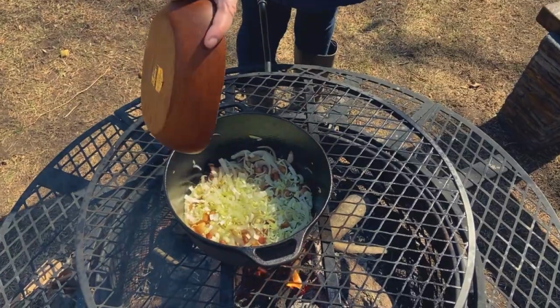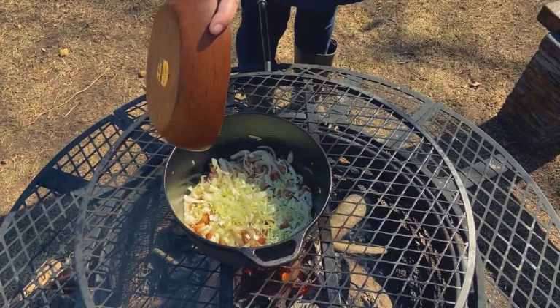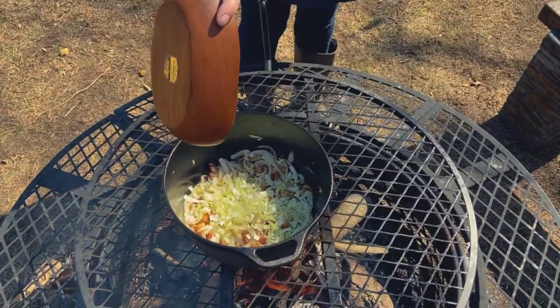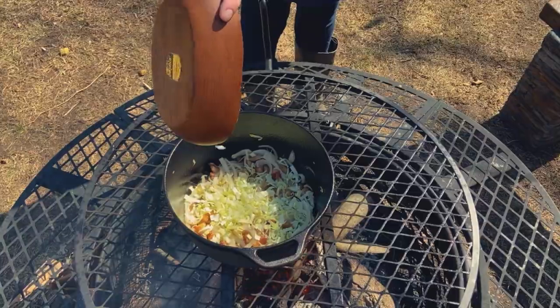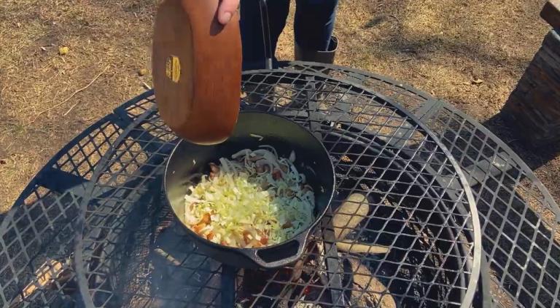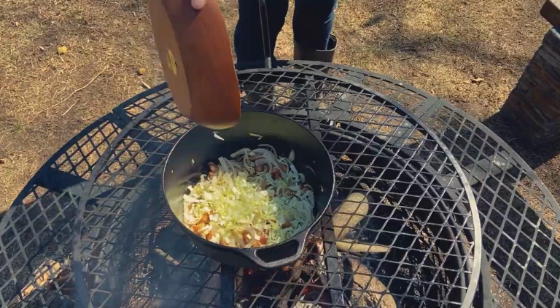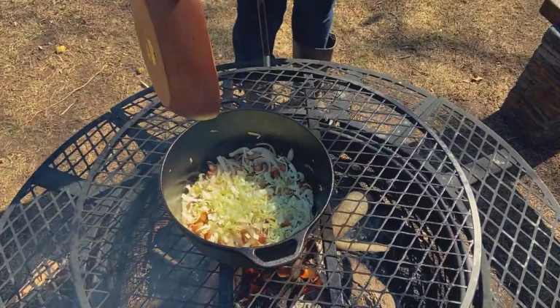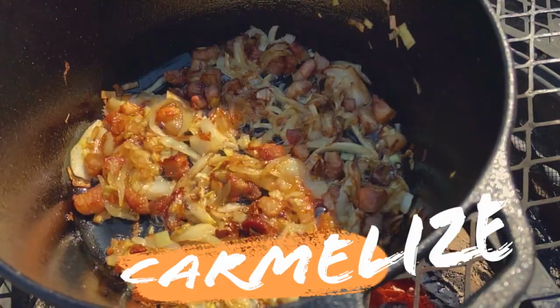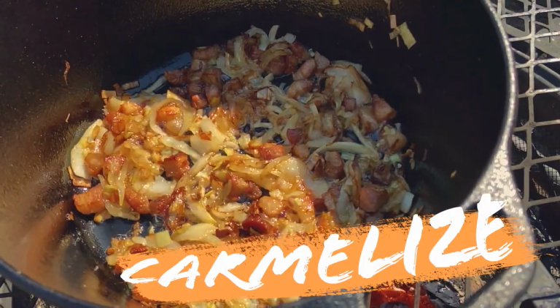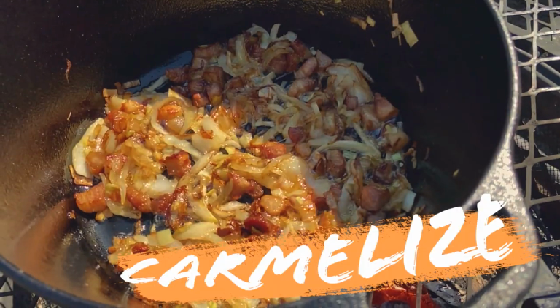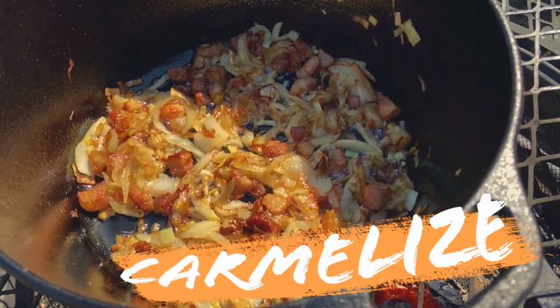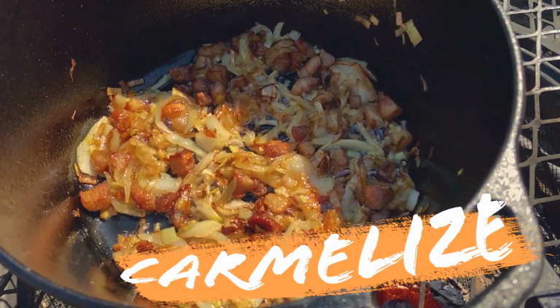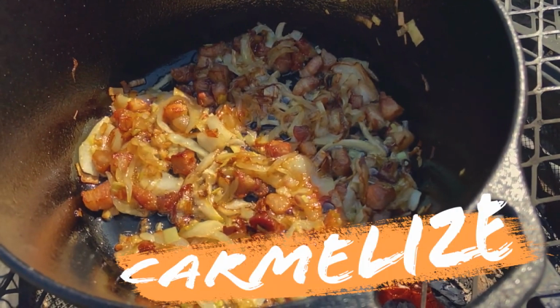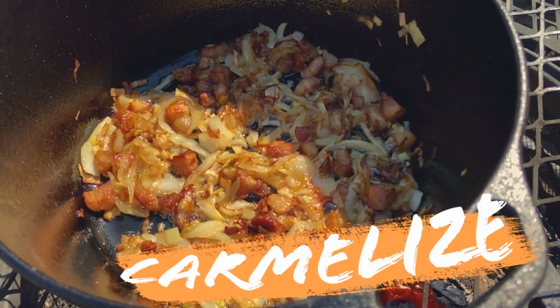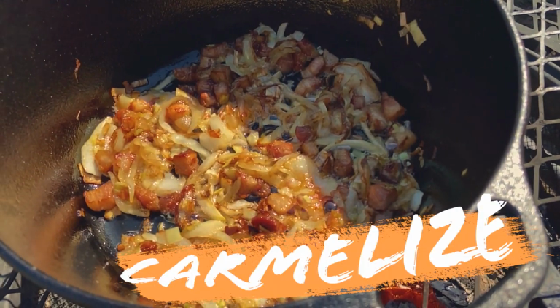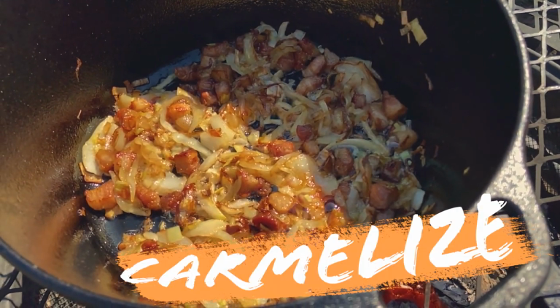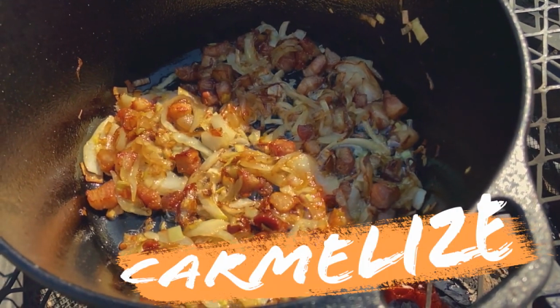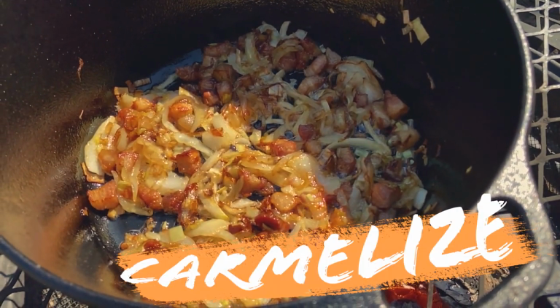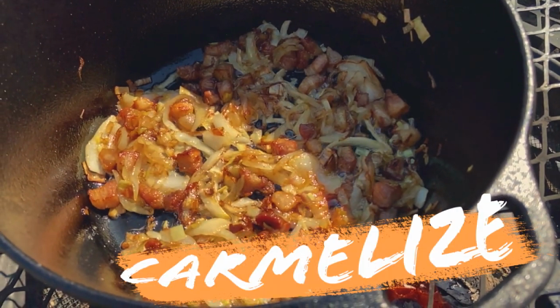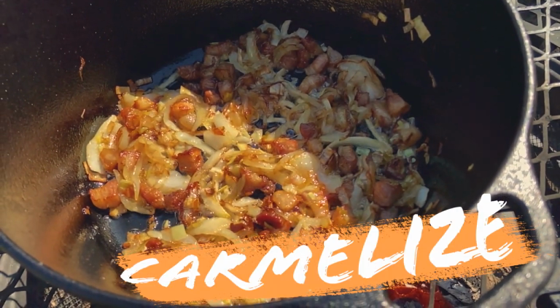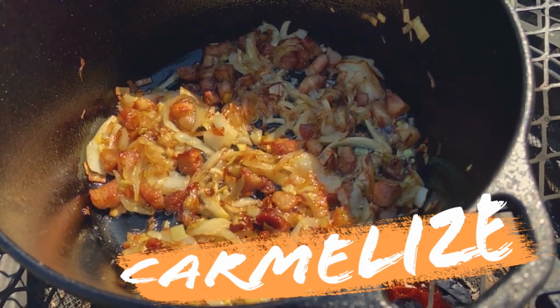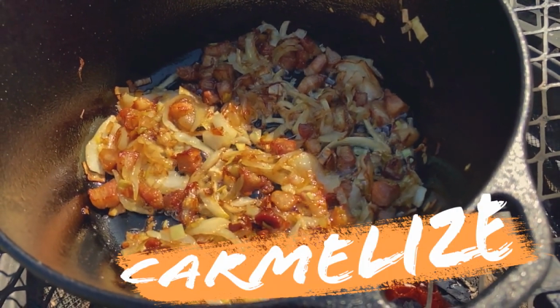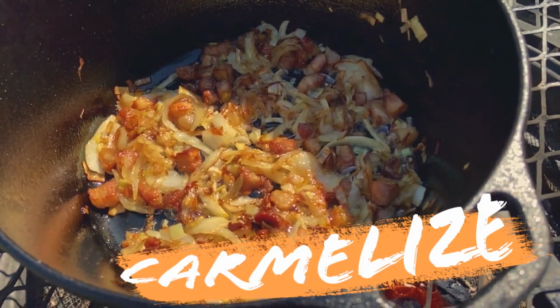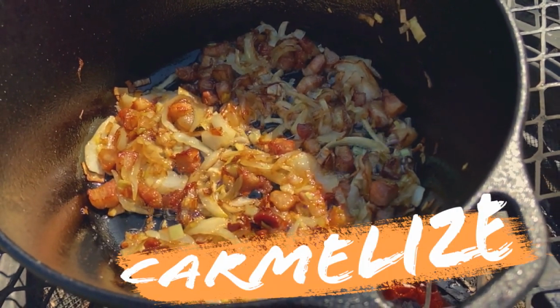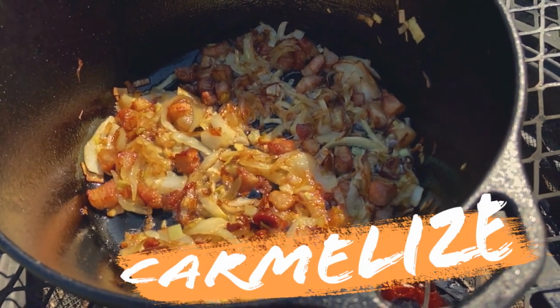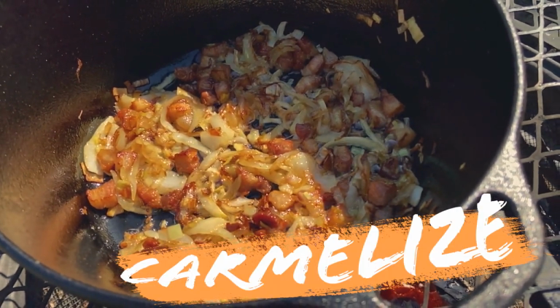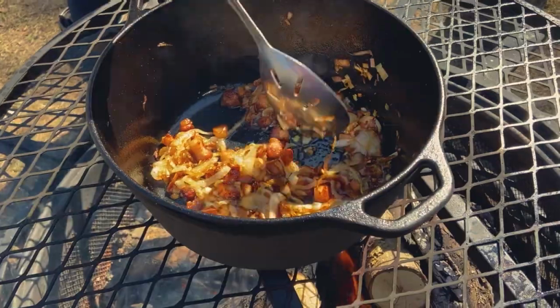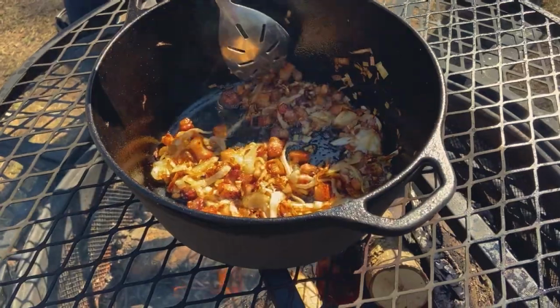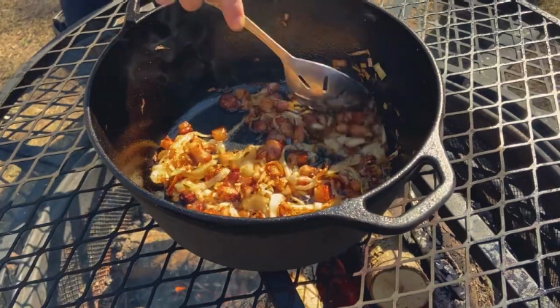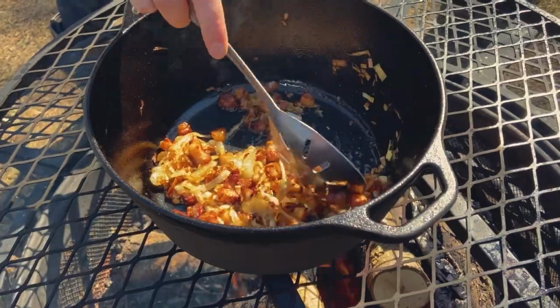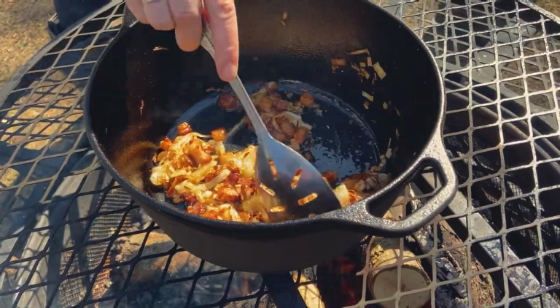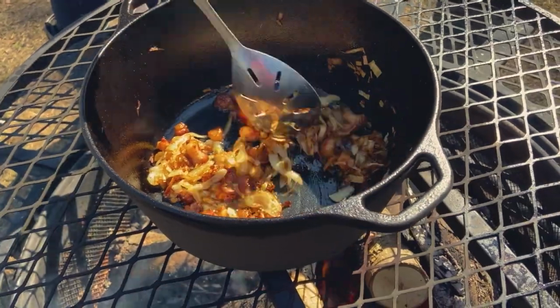And then at which point you're going to want to add your leeks. Once the leeks are in, we're going to caramelize and slow this party down.